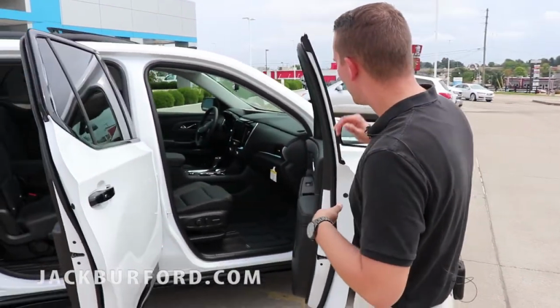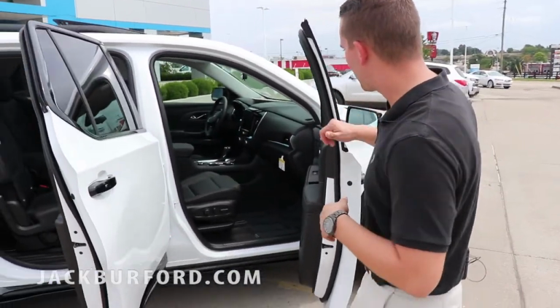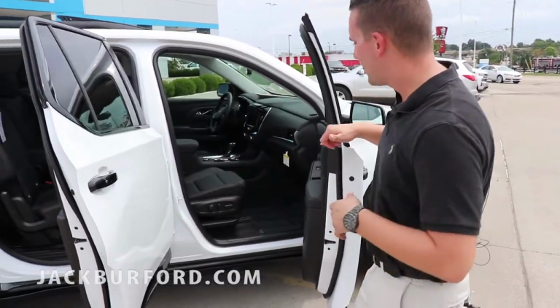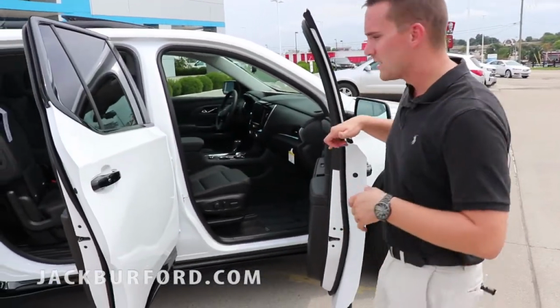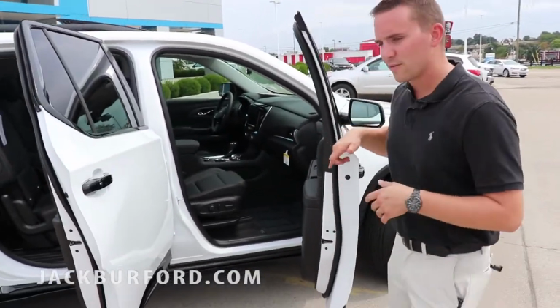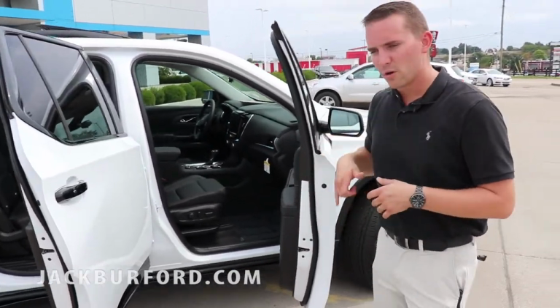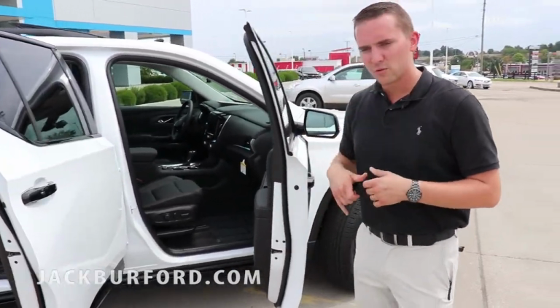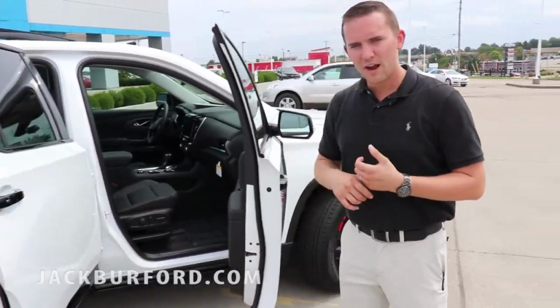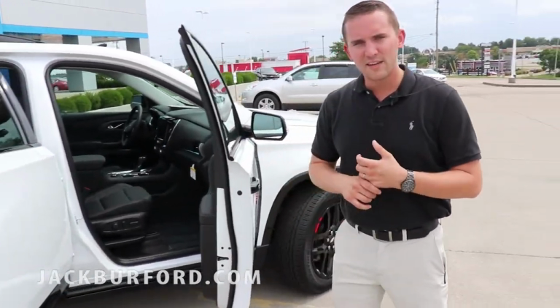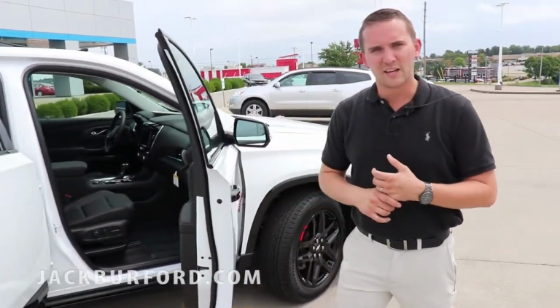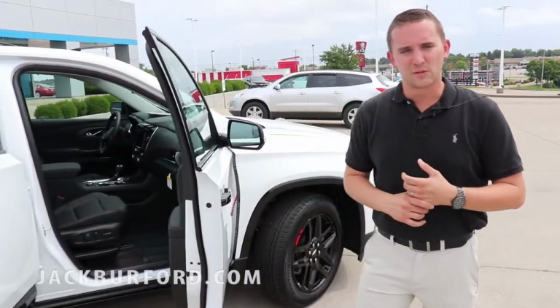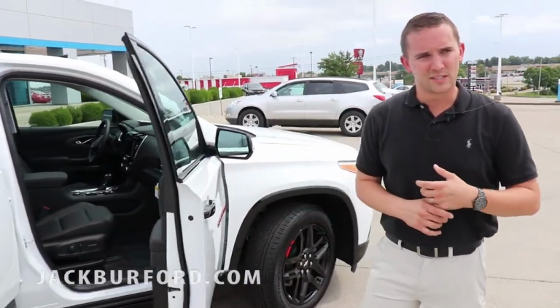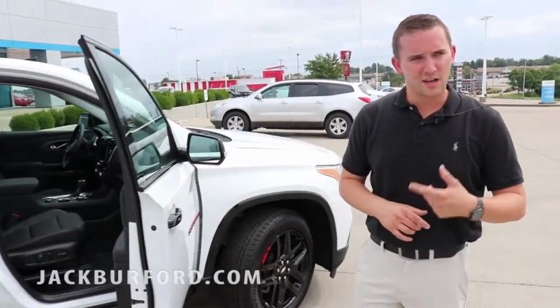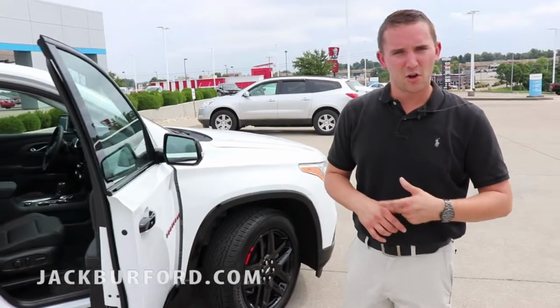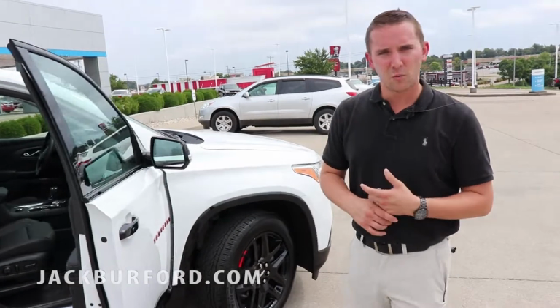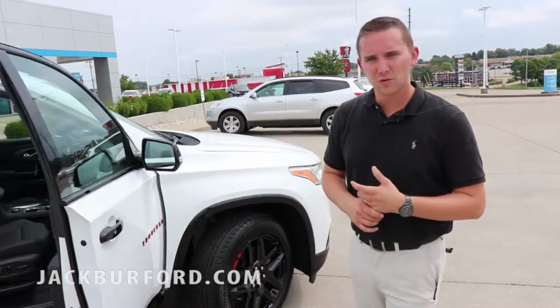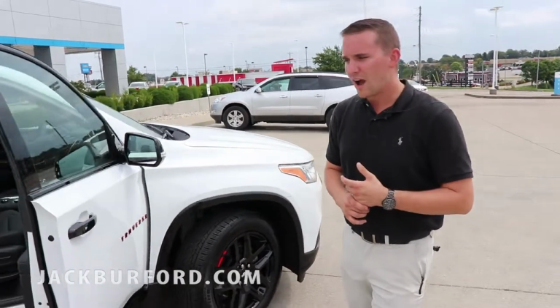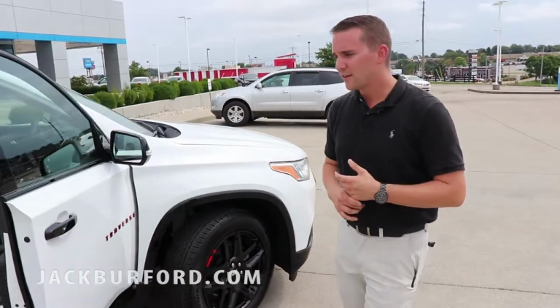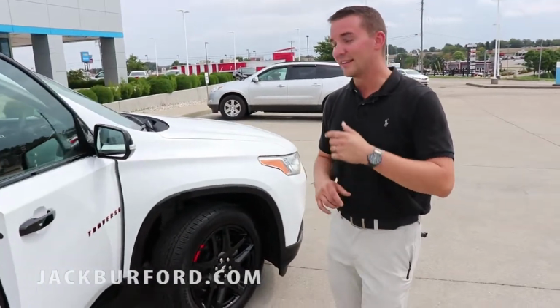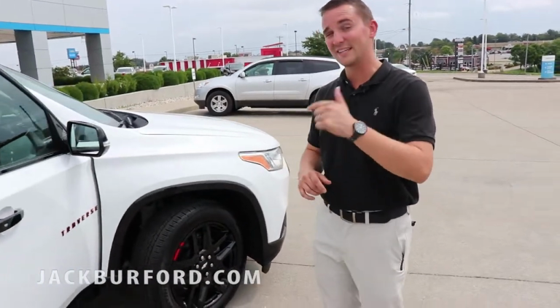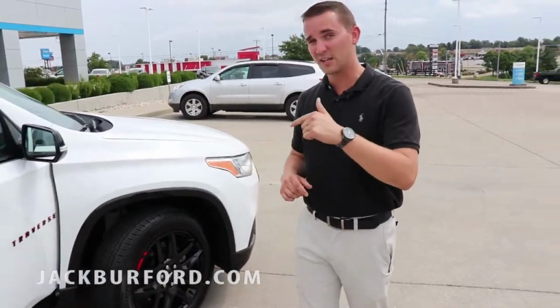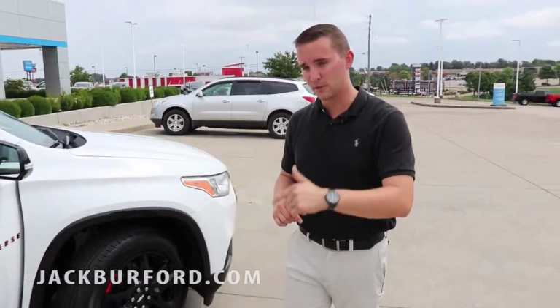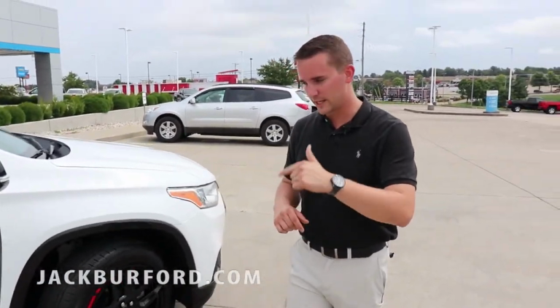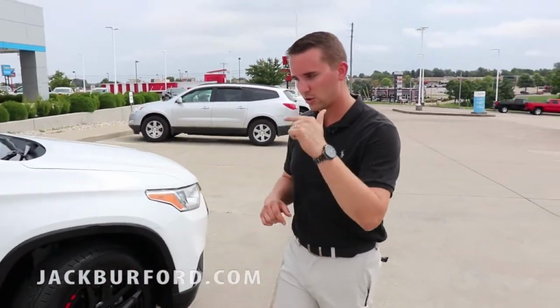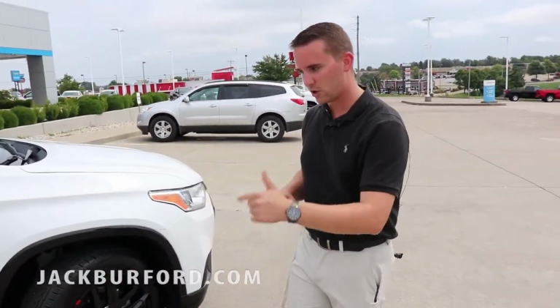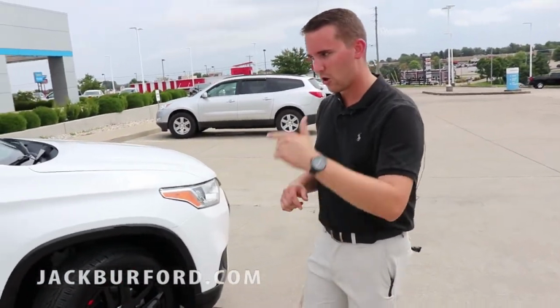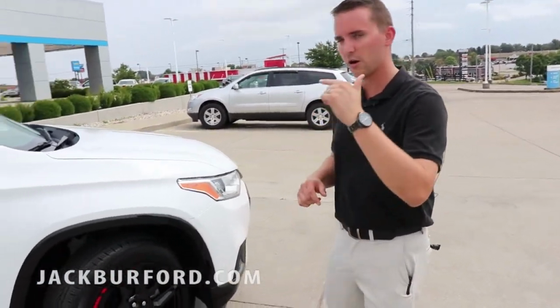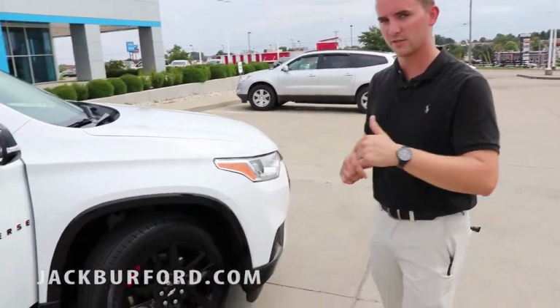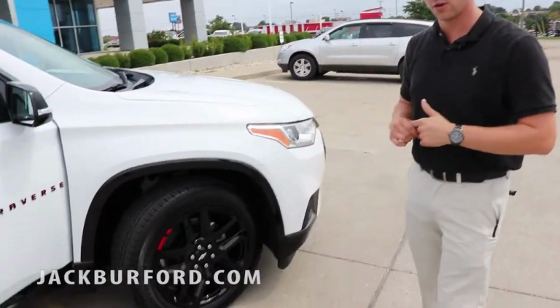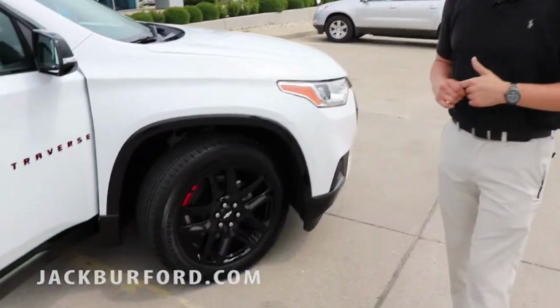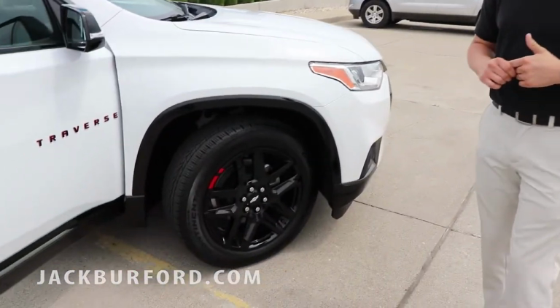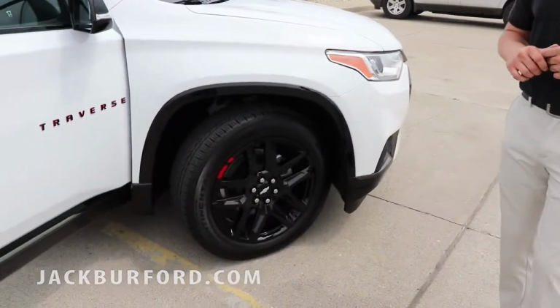Another thing — it is a front-wheel drive vehicle. This is not an all-wheel drive. This particular car is front-wheel drive.